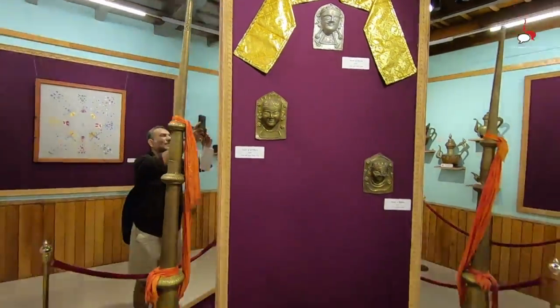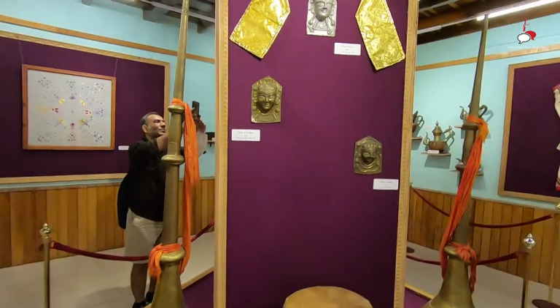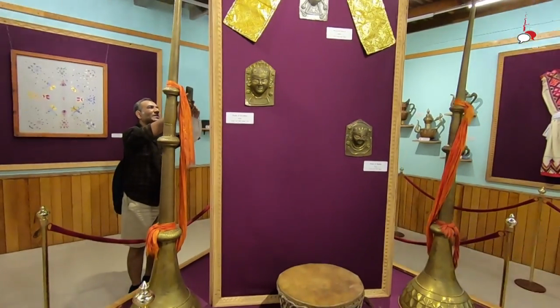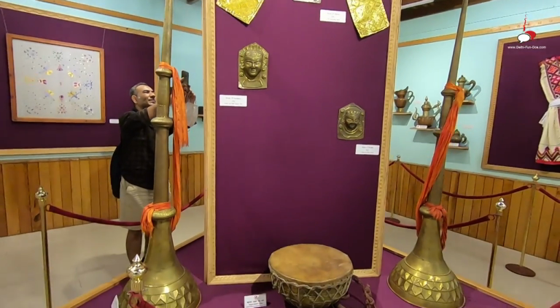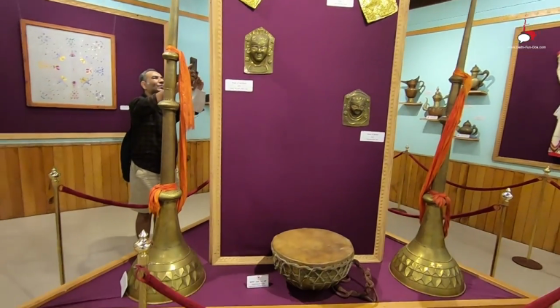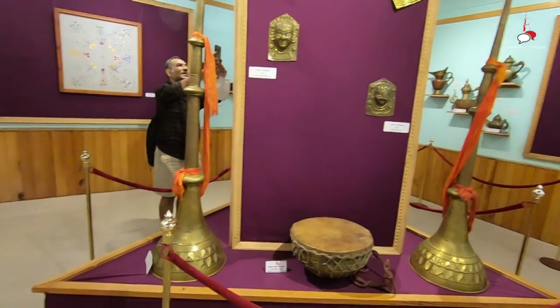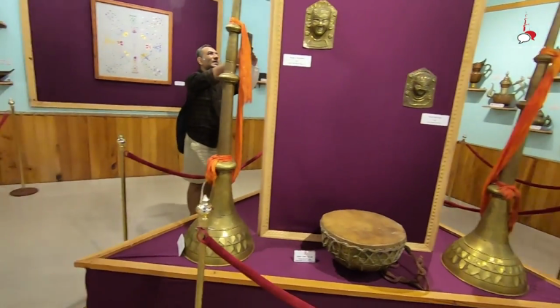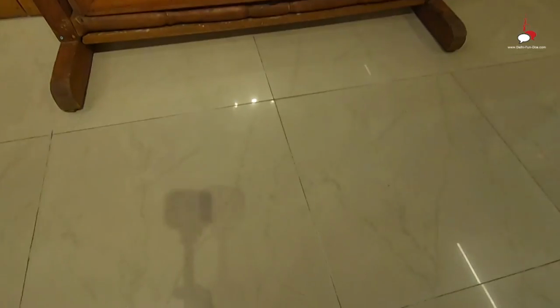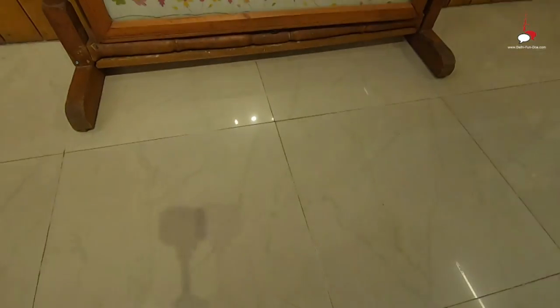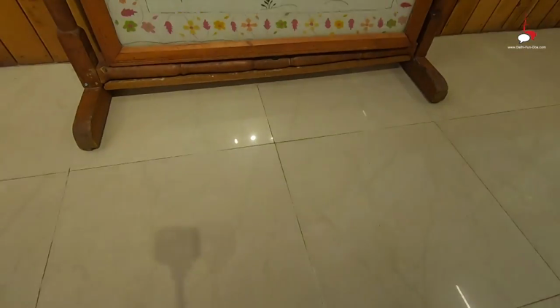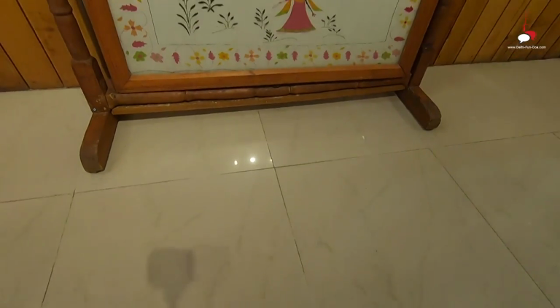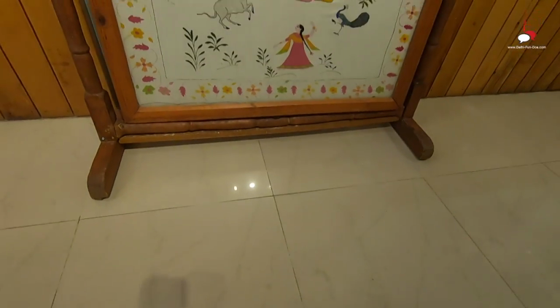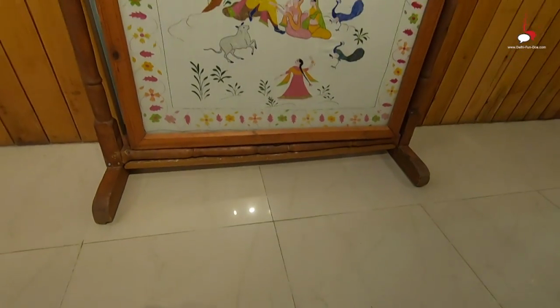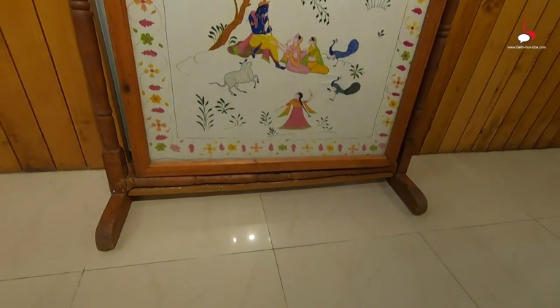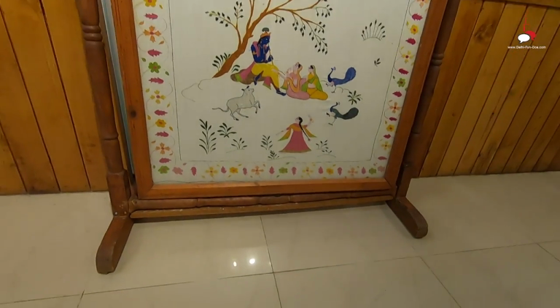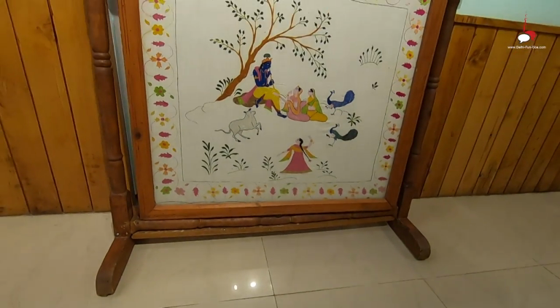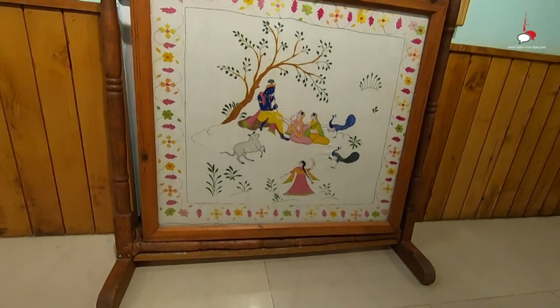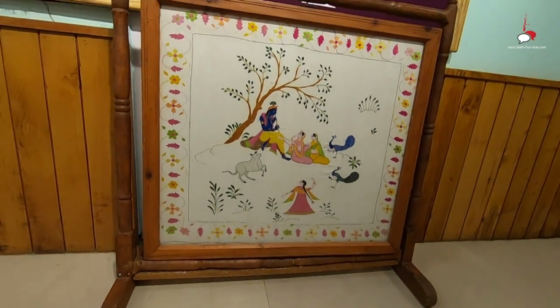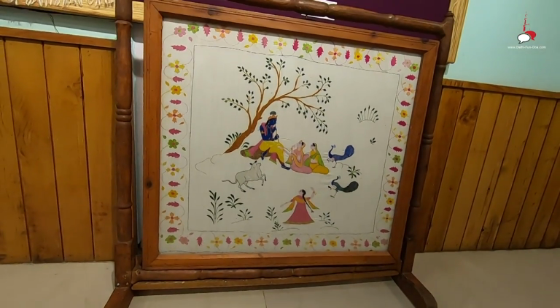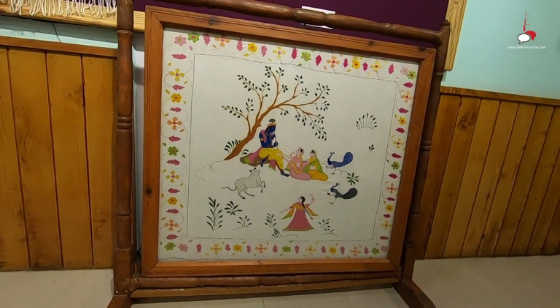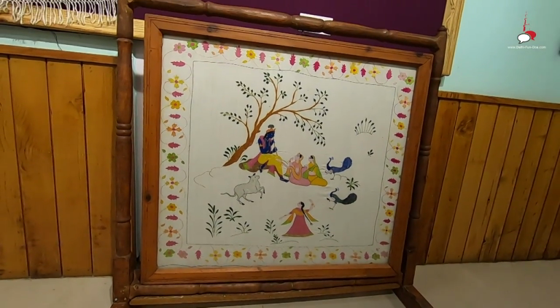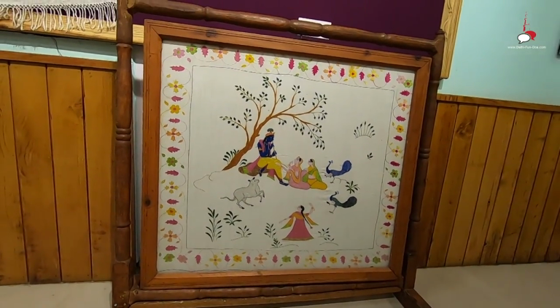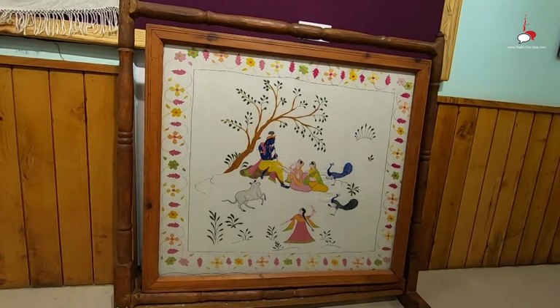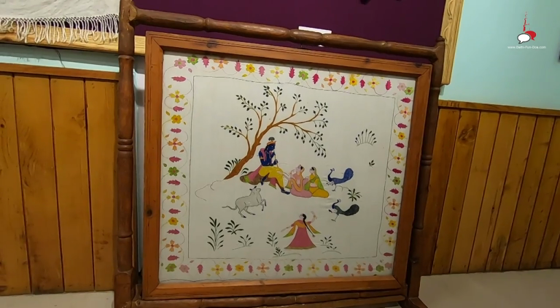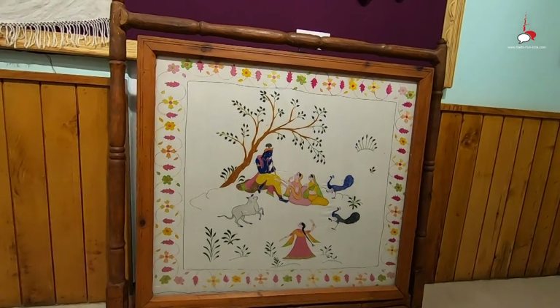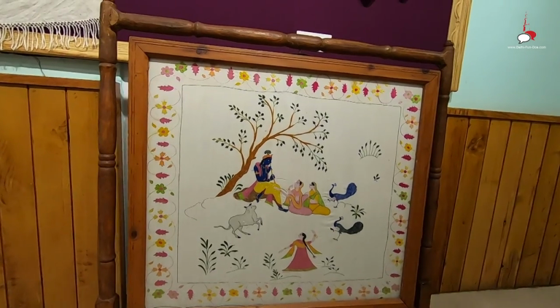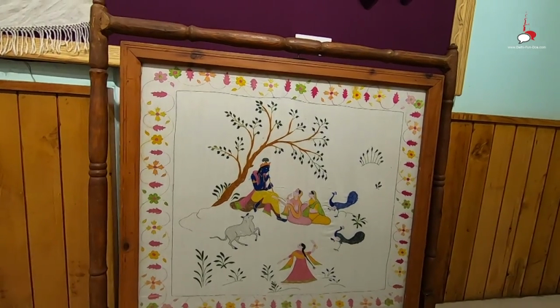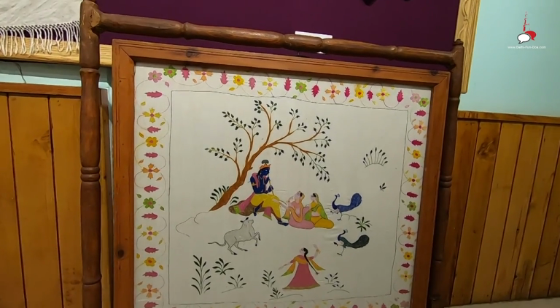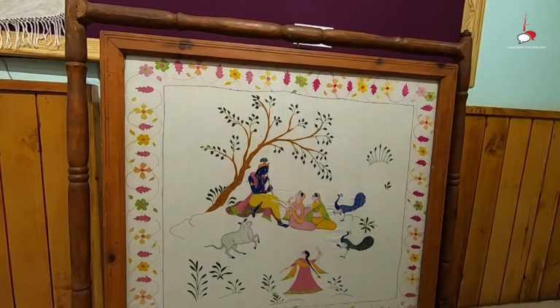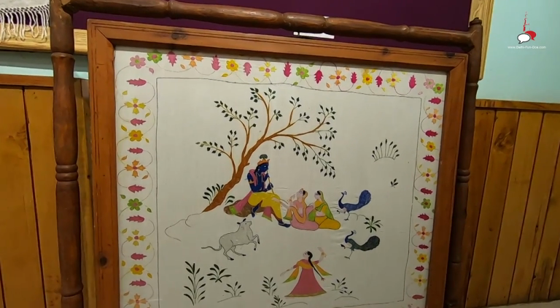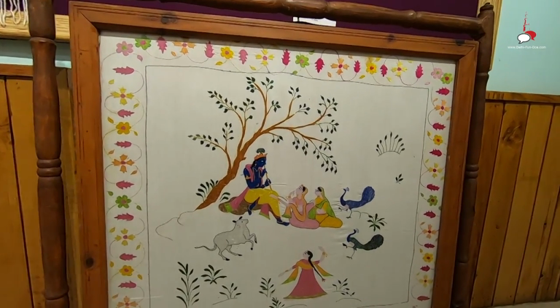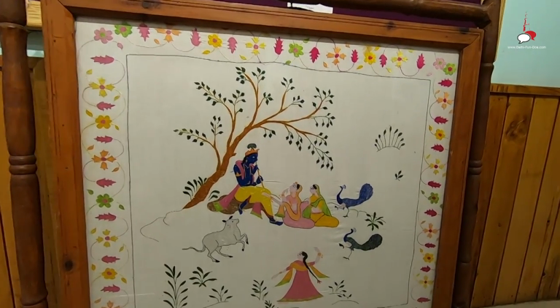Although of religious origin, these items have a contemporary appeal and are sought after for drawing room decor. A big hand-embroidered Chamba Rumal depicting Radha Krishna and Gopis is like a showstopper centerpiece here.